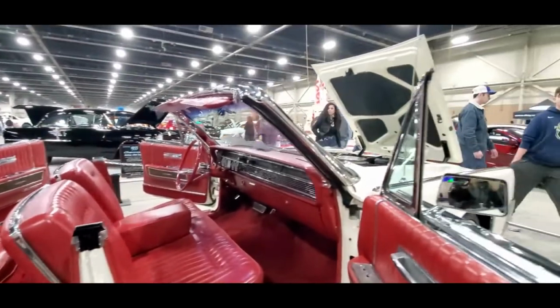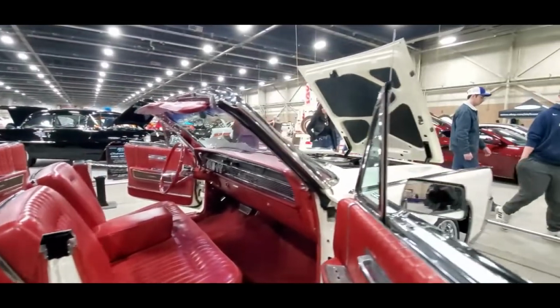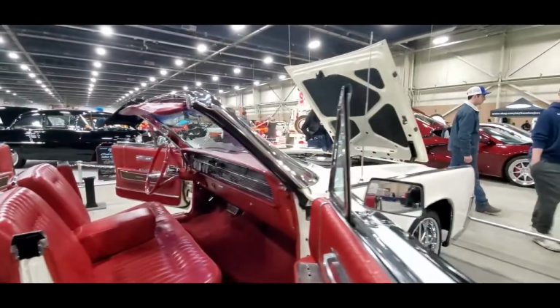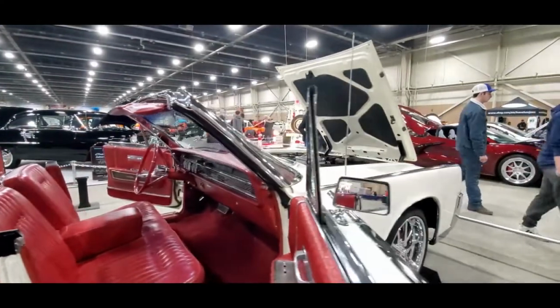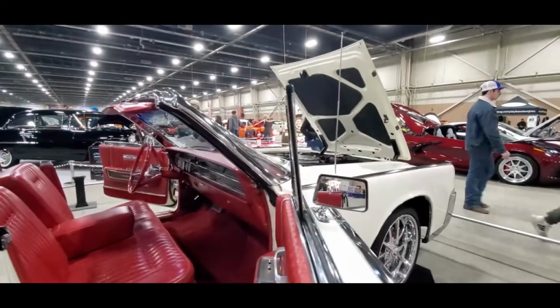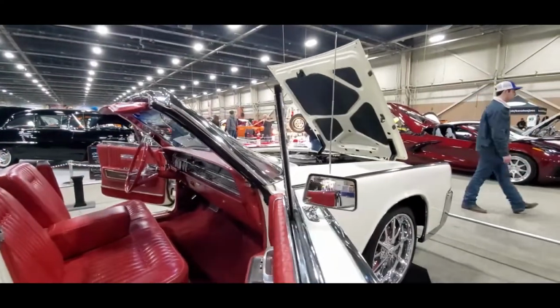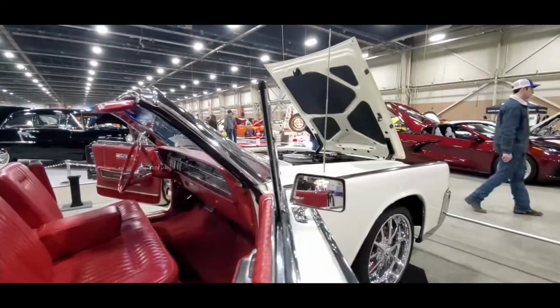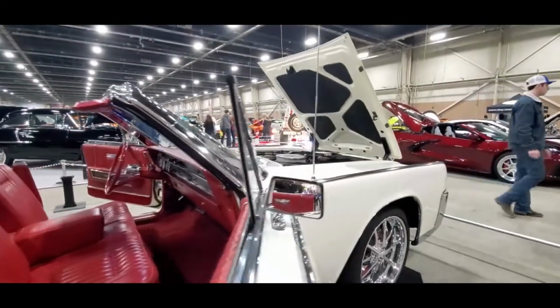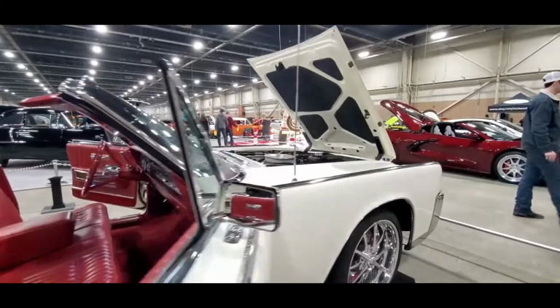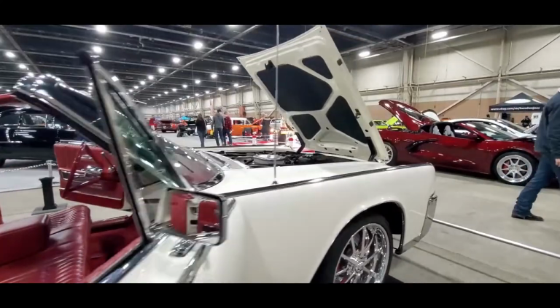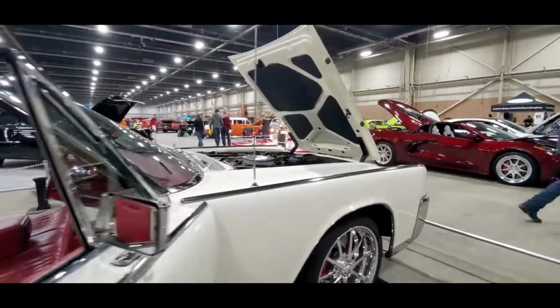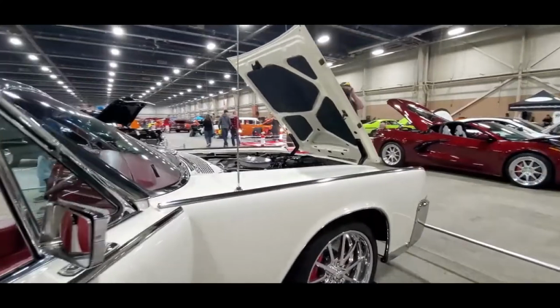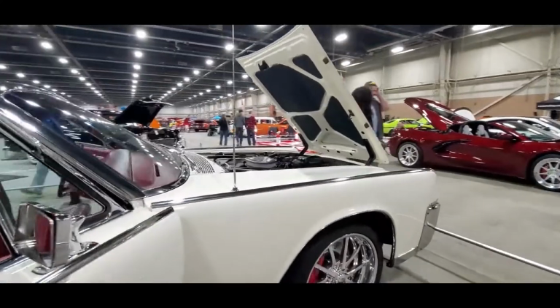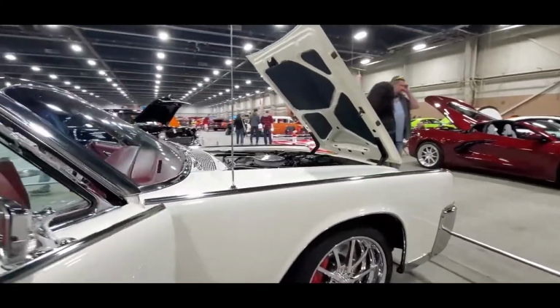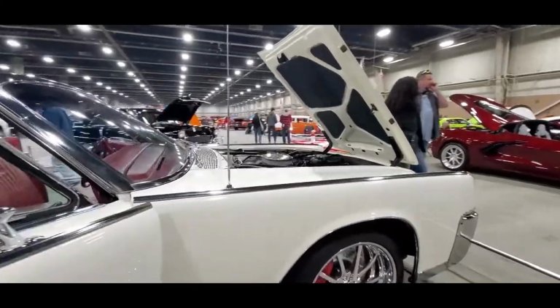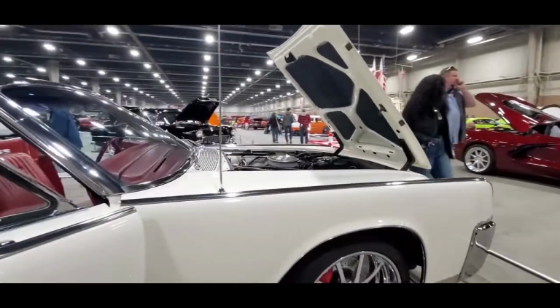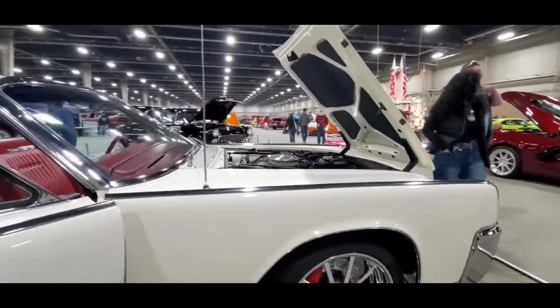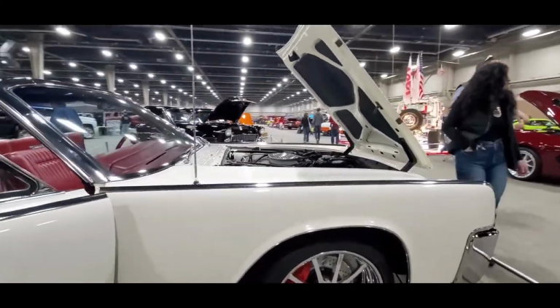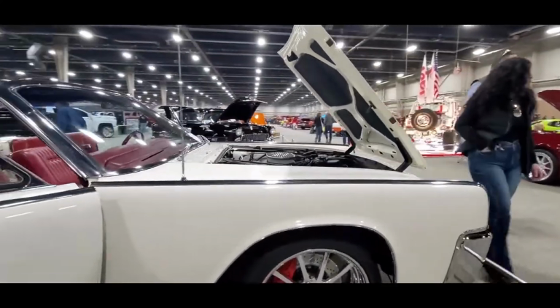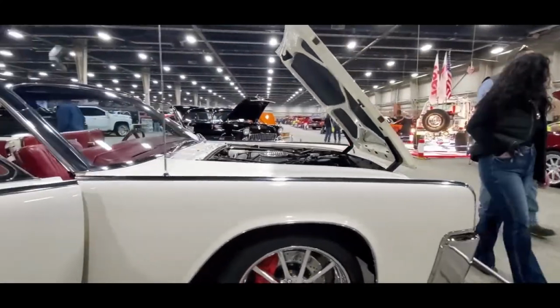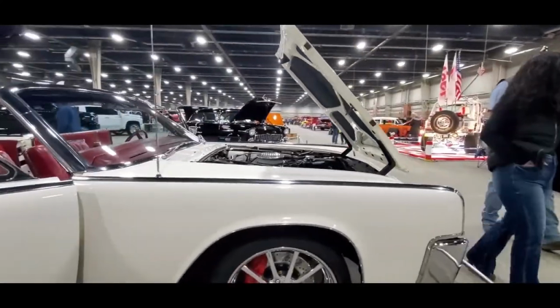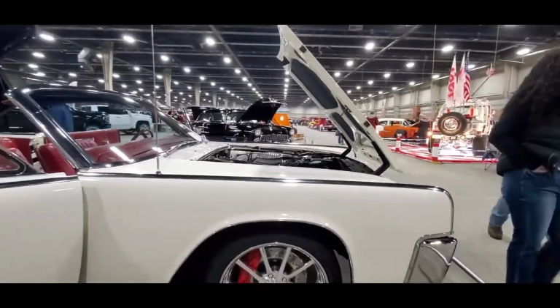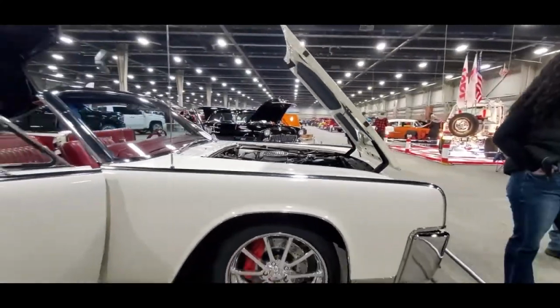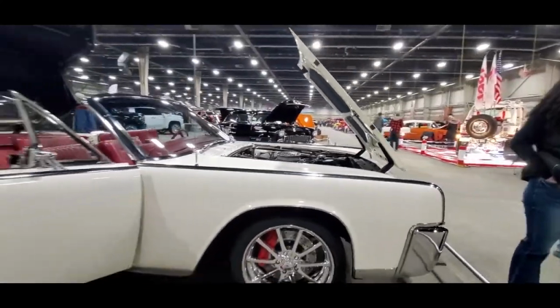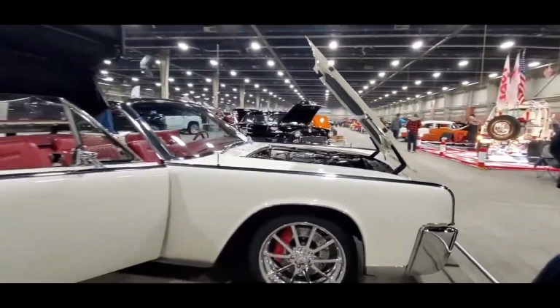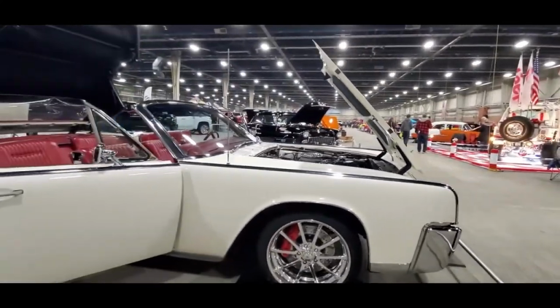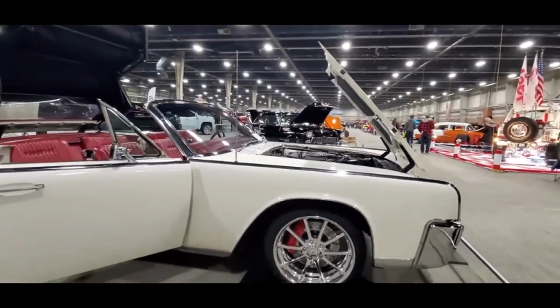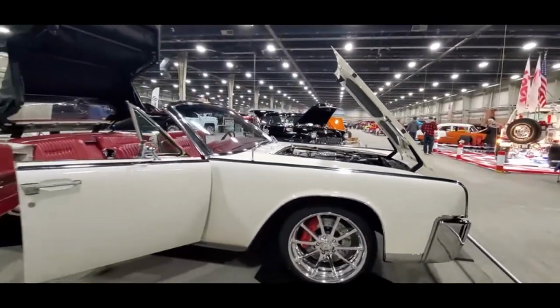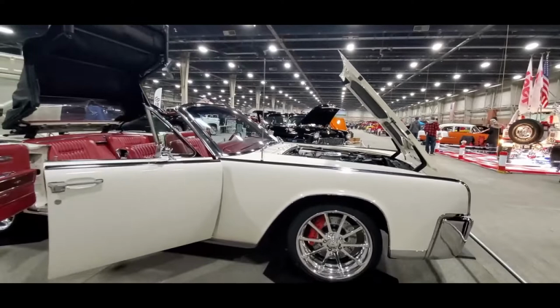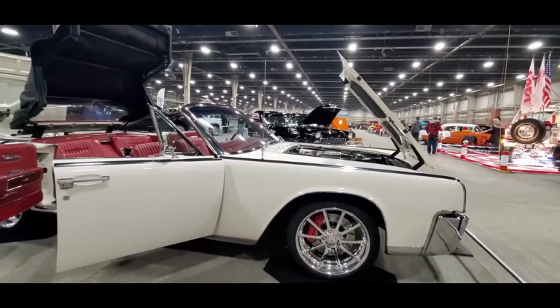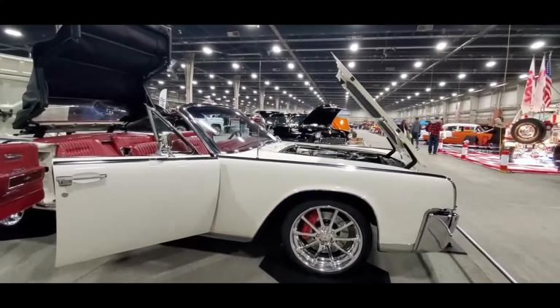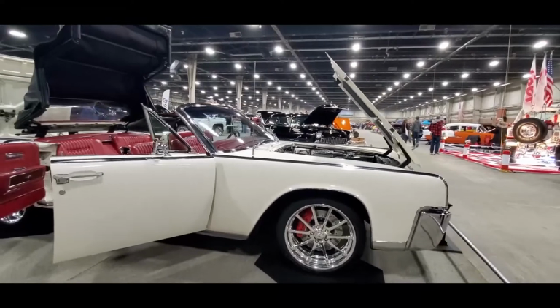Just gorgeous. I'm going to give you an overall view of this car.